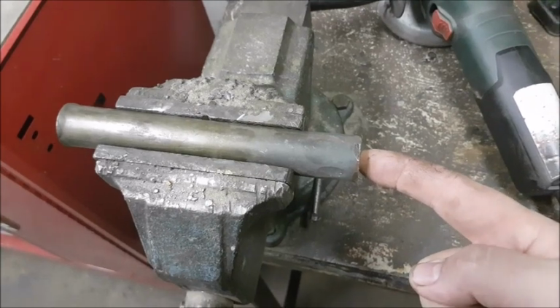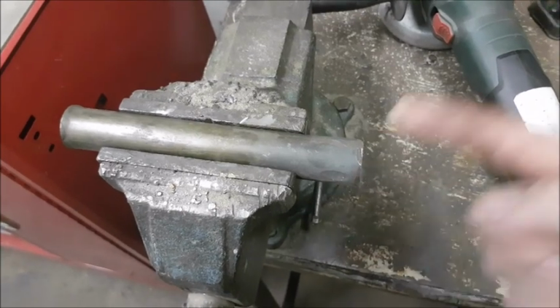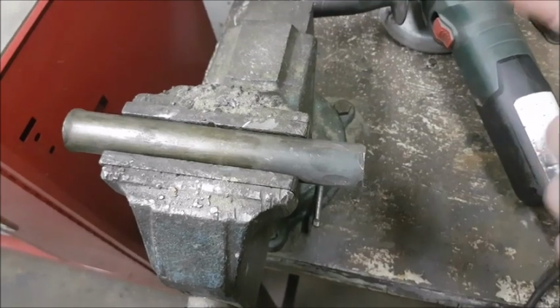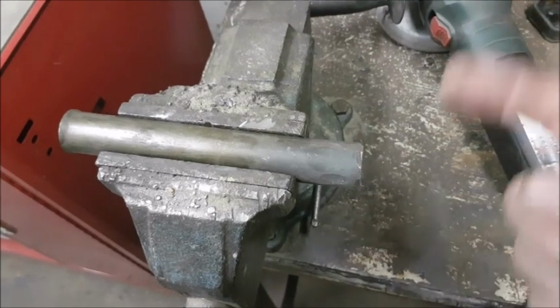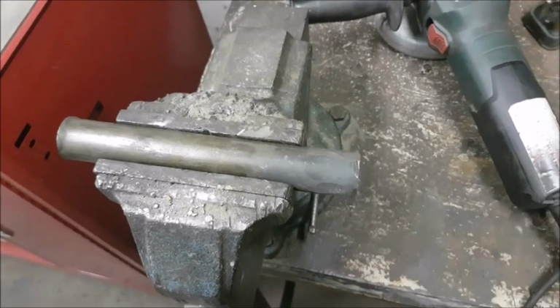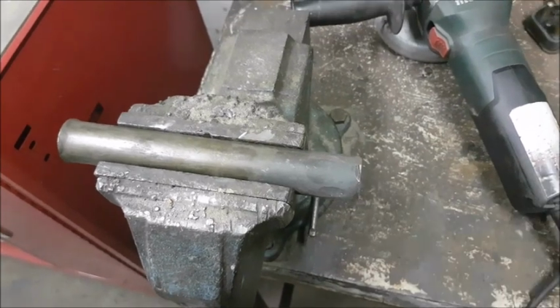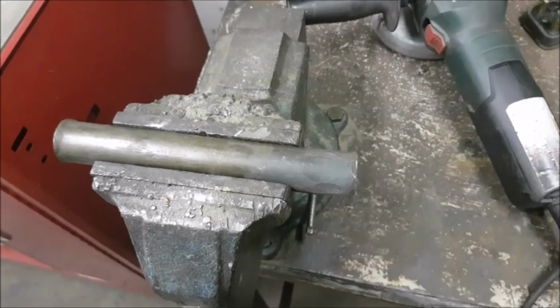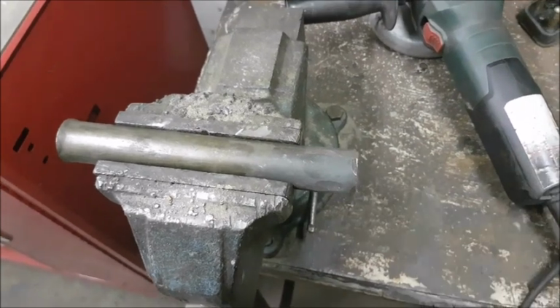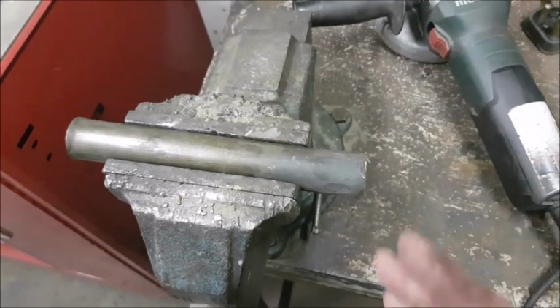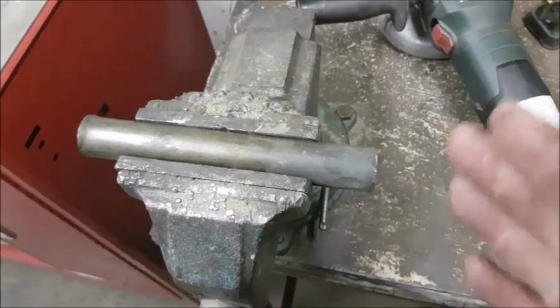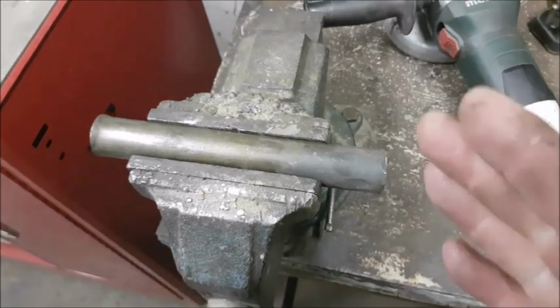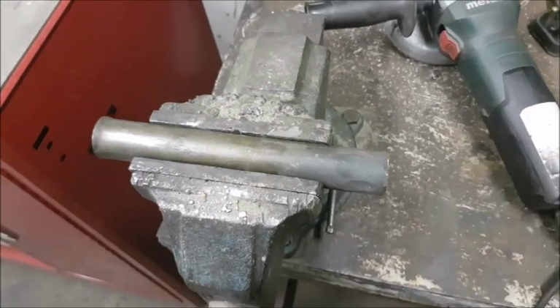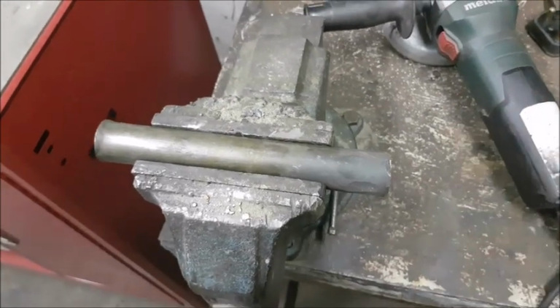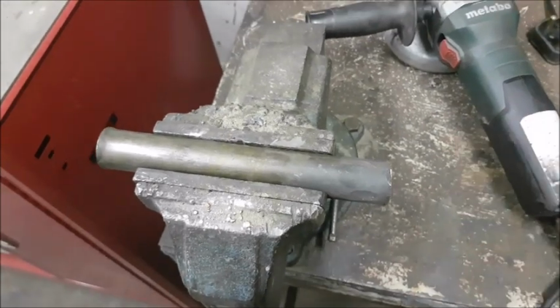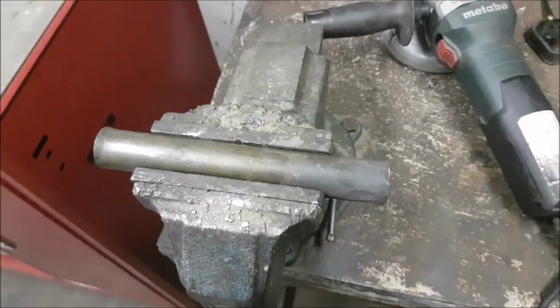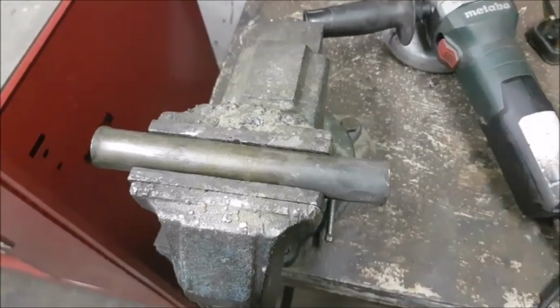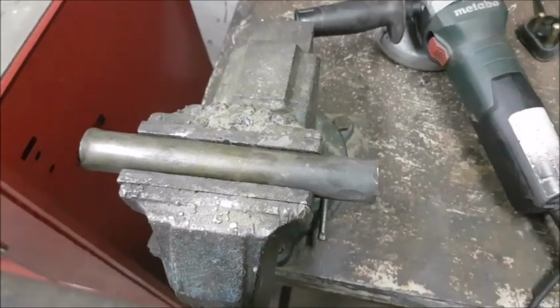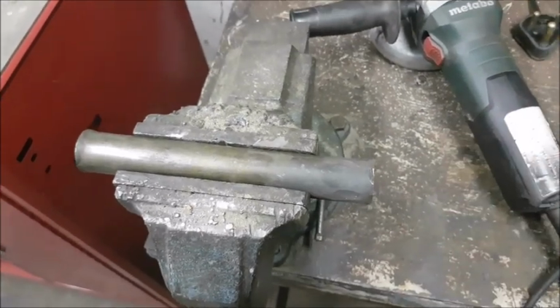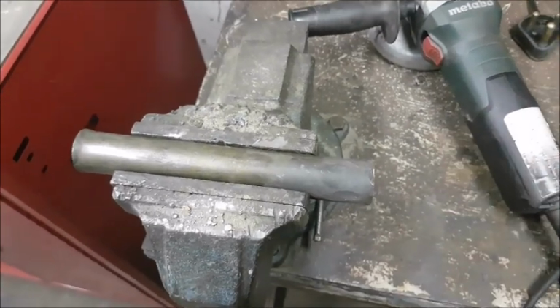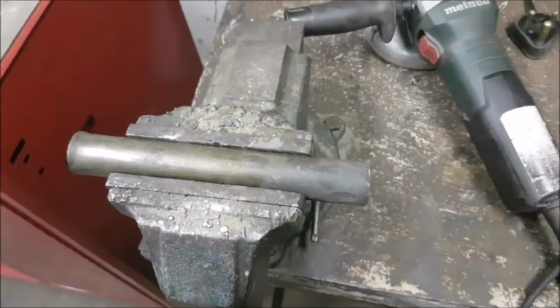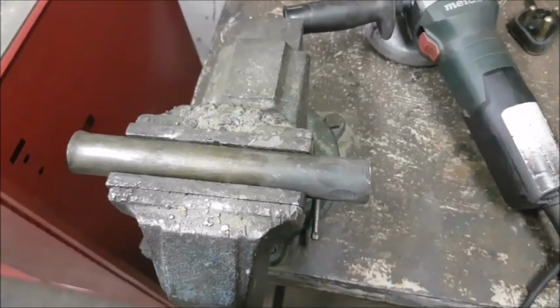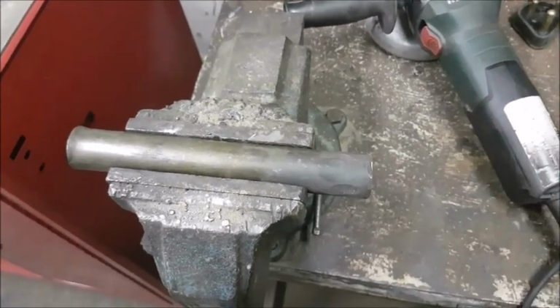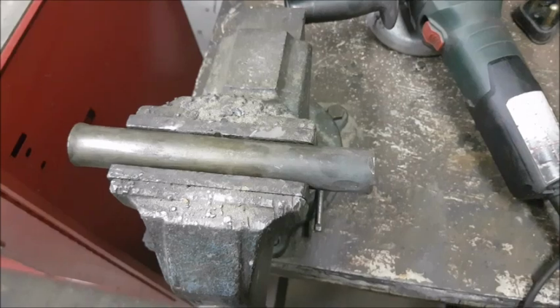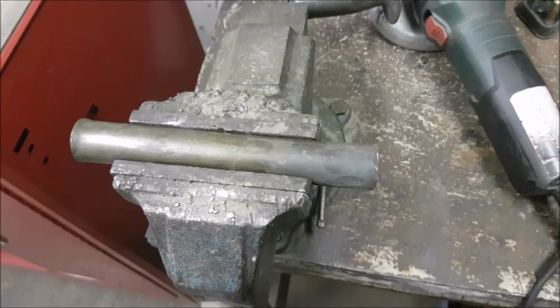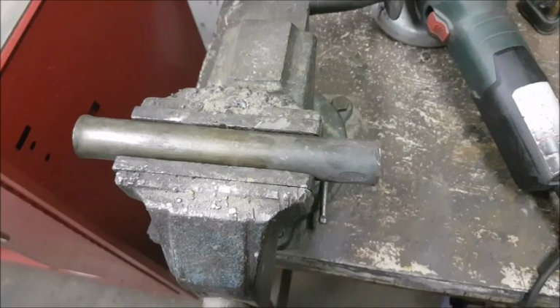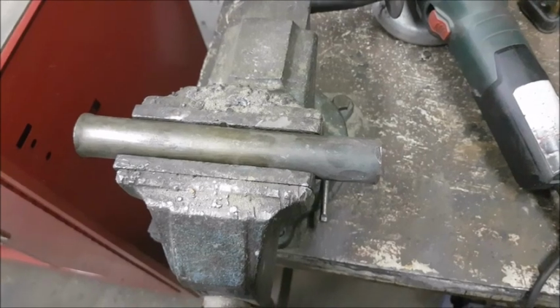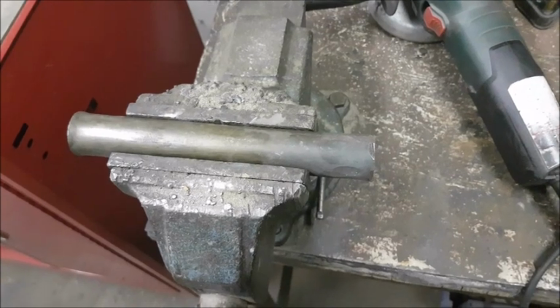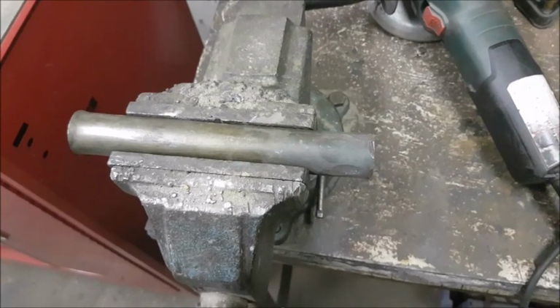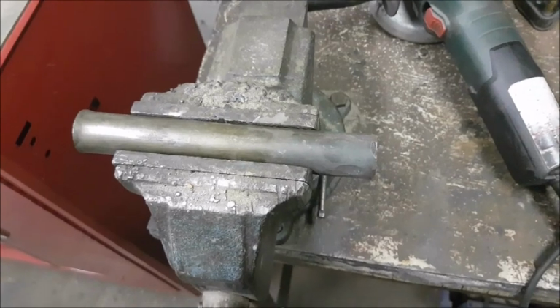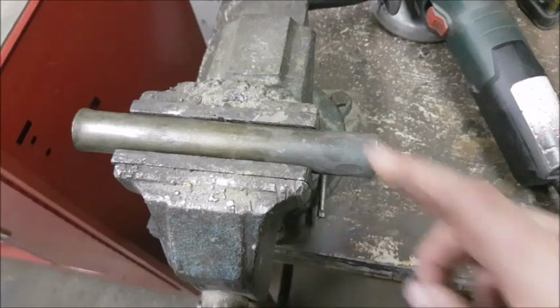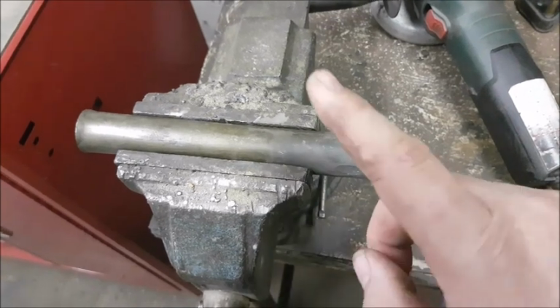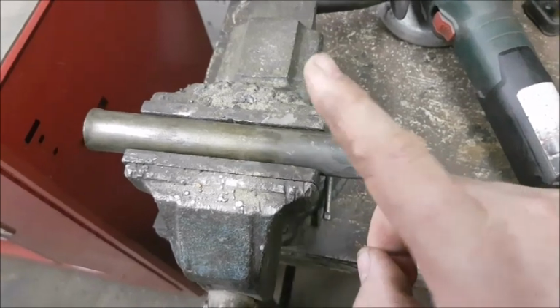So now what we're going to do is we're going to cut a piece of that steel off and we're going to put it through a test that tells us if it can be hardened.